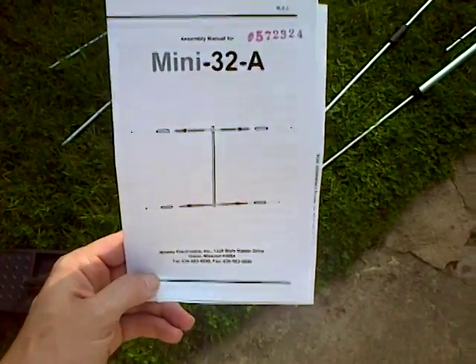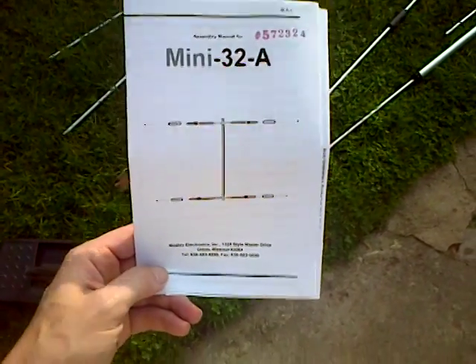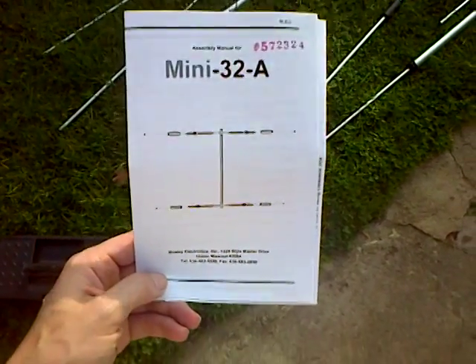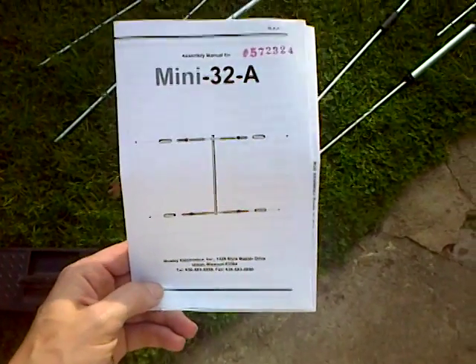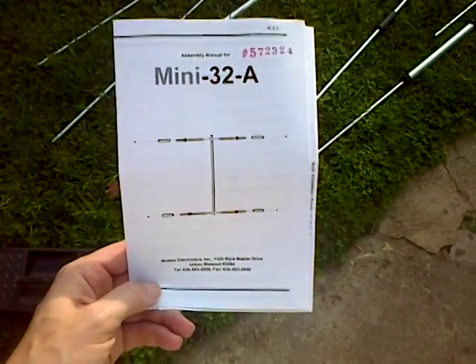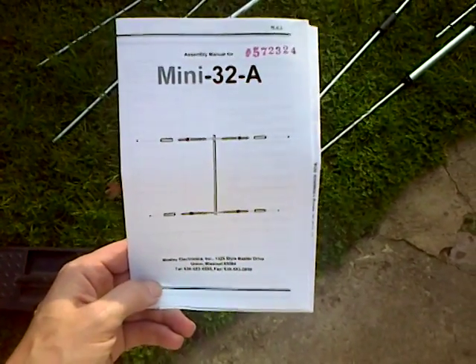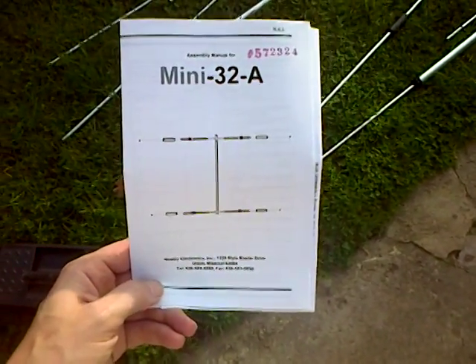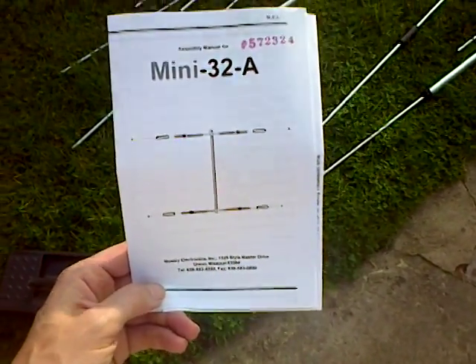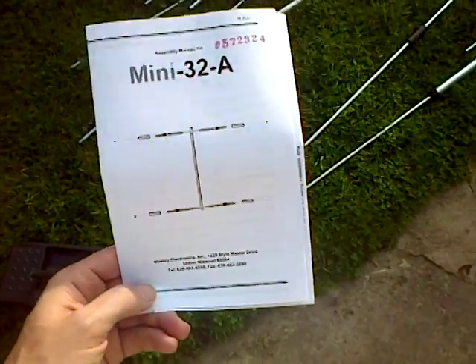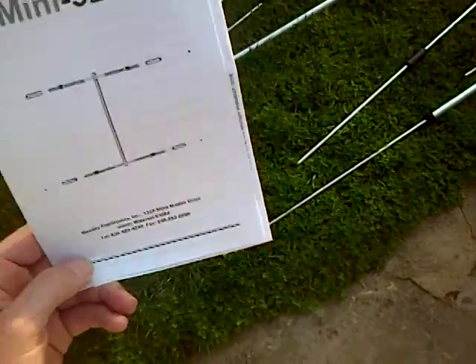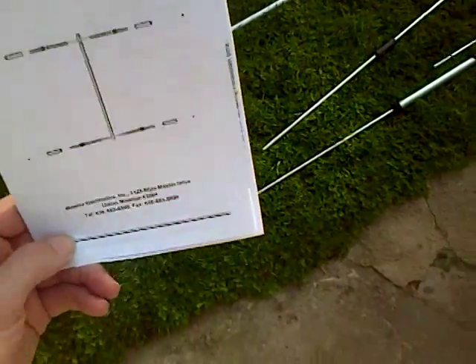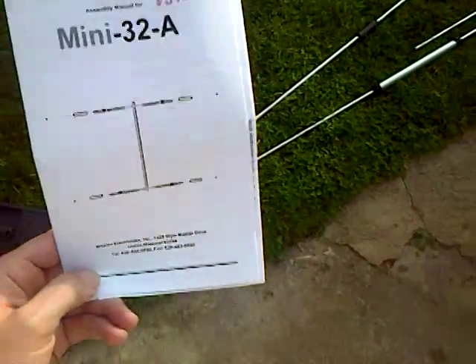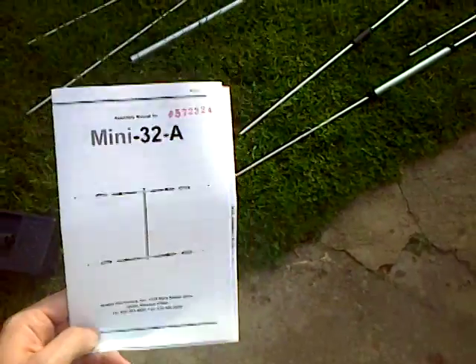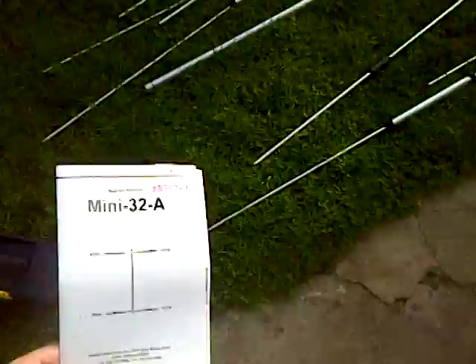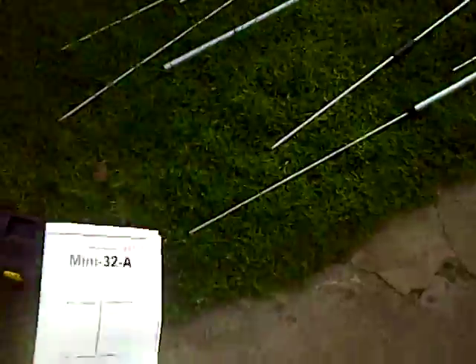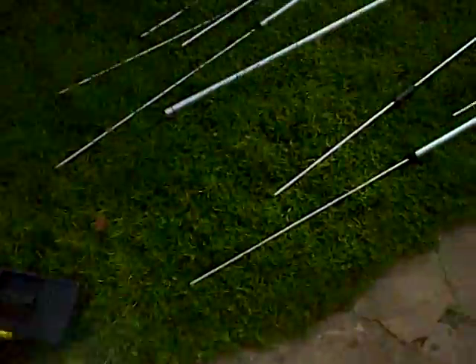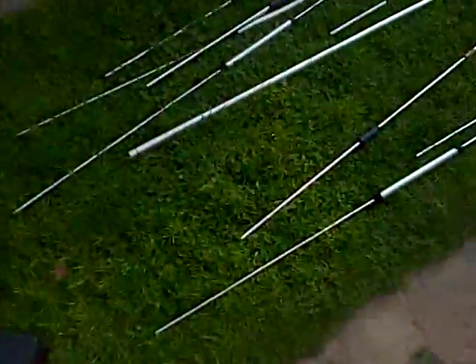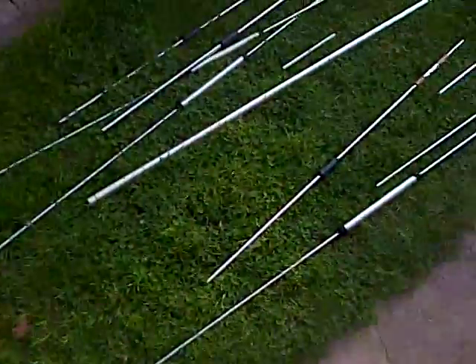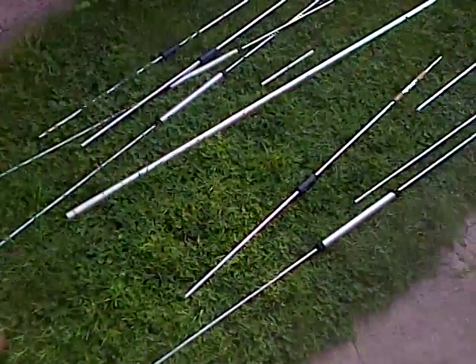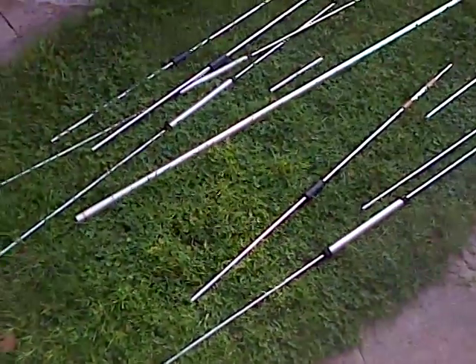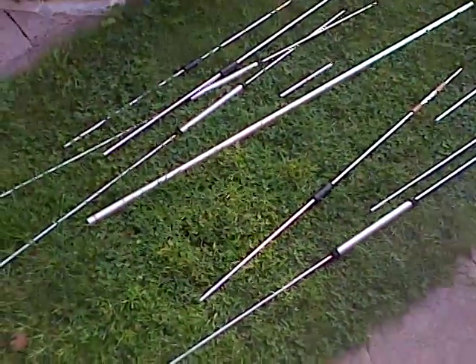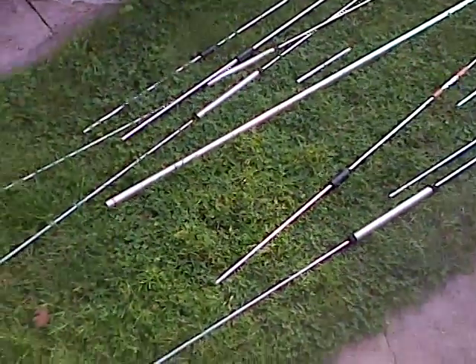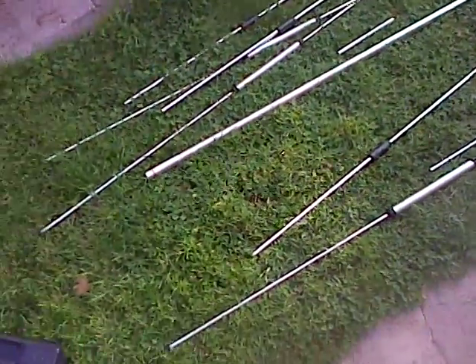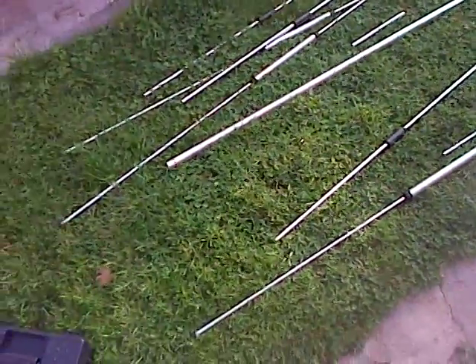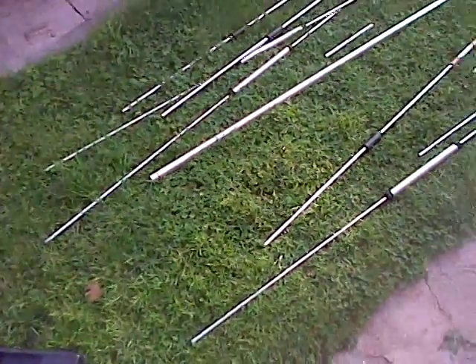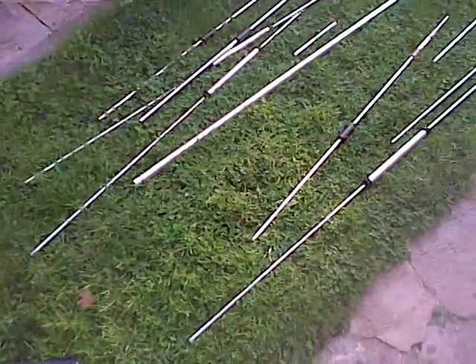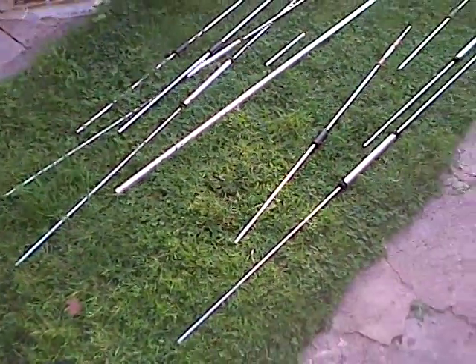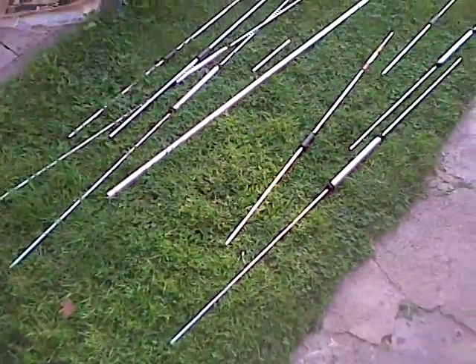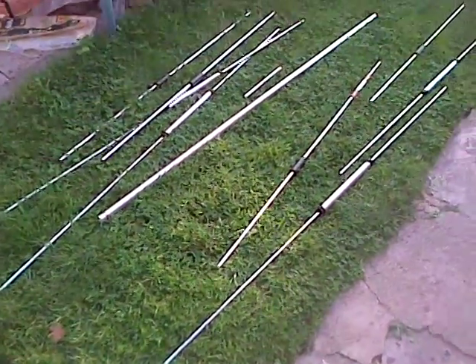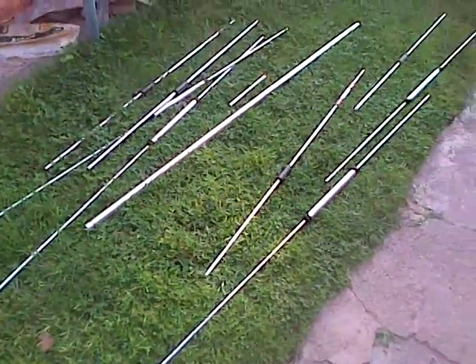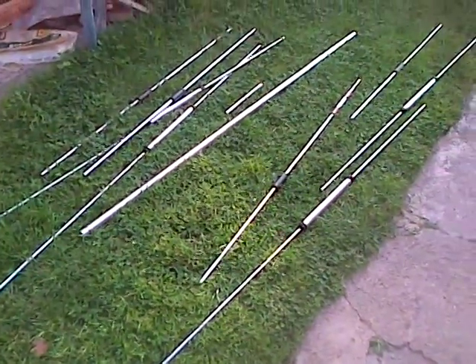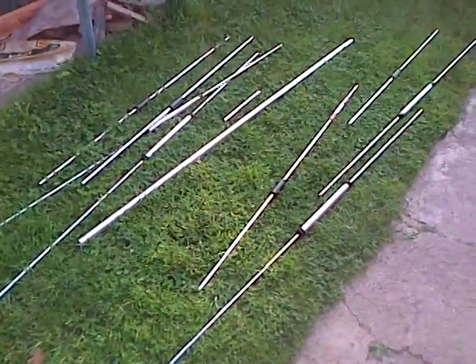So this is the Mini 32A — that's the instructions, and that actually is all the bits, bar the mounting bracket.